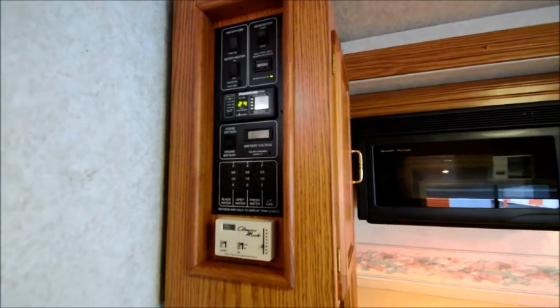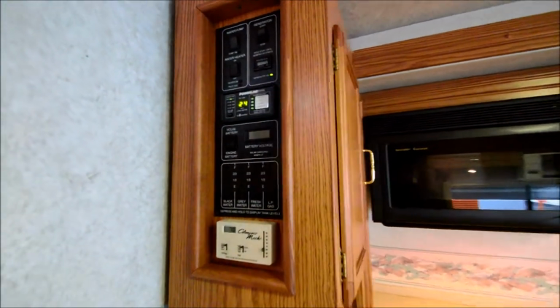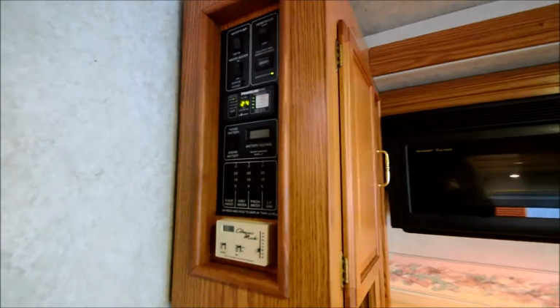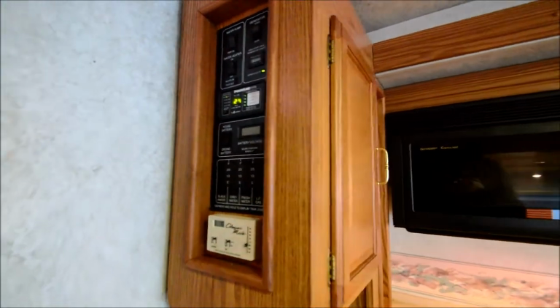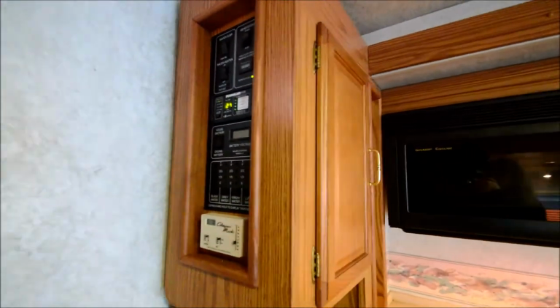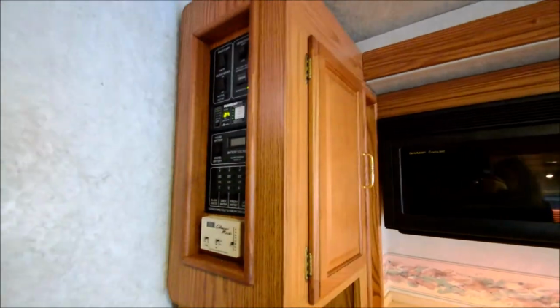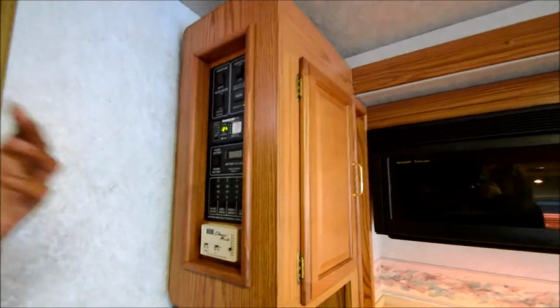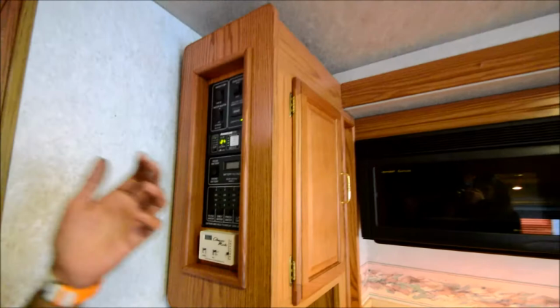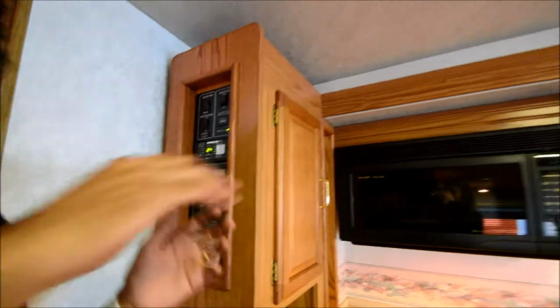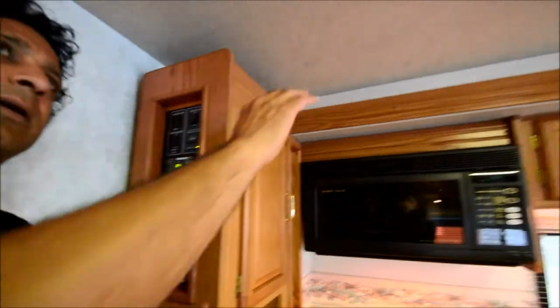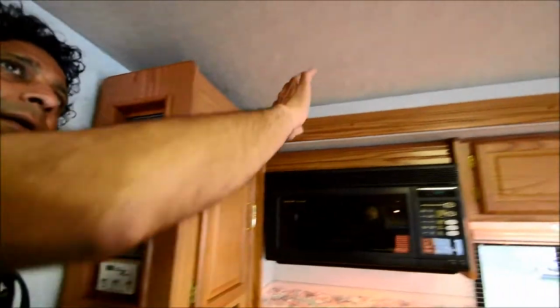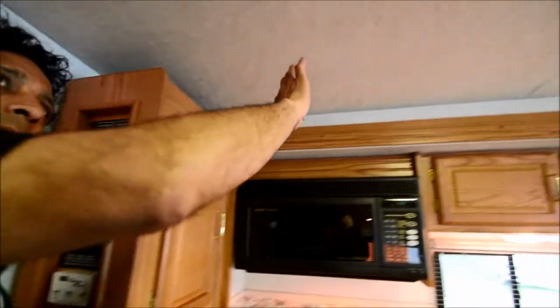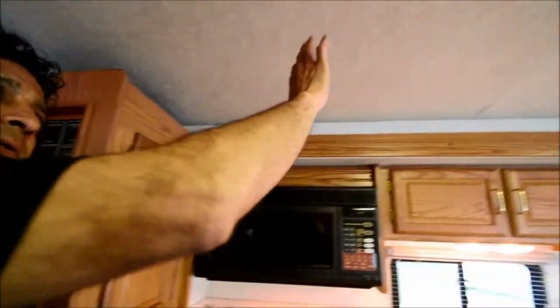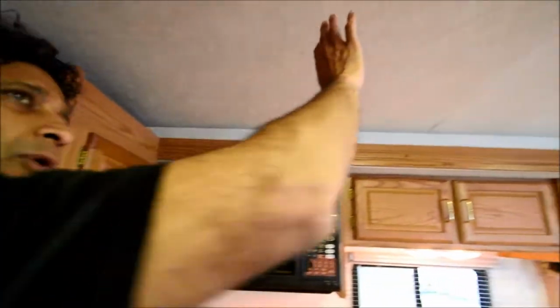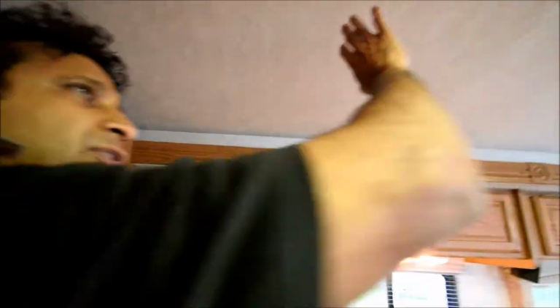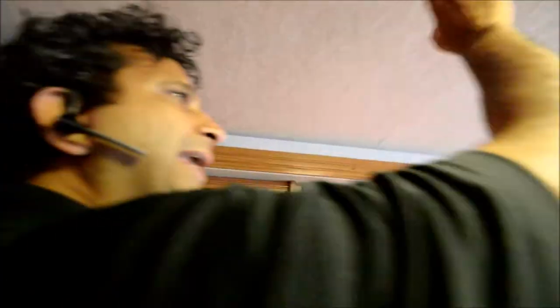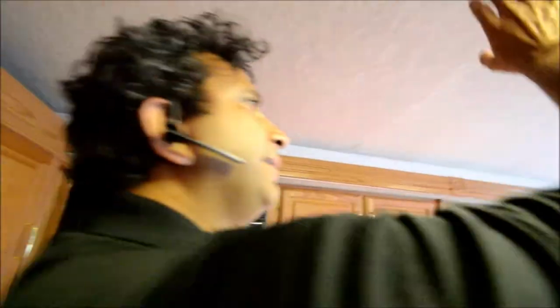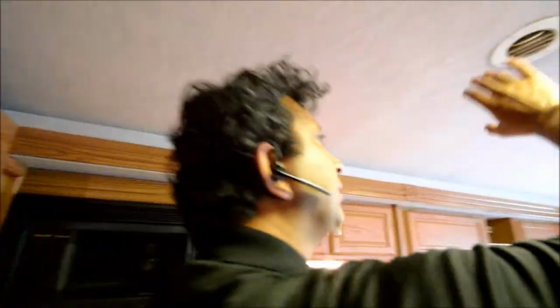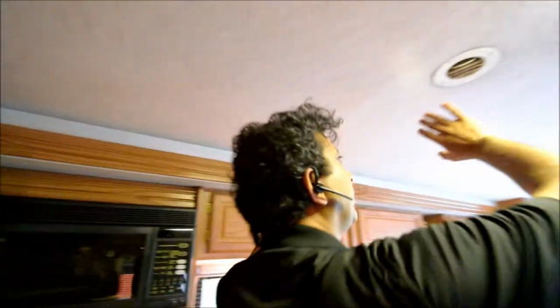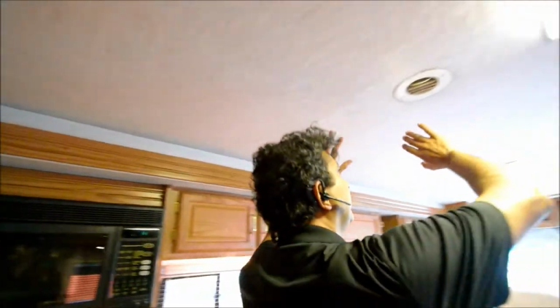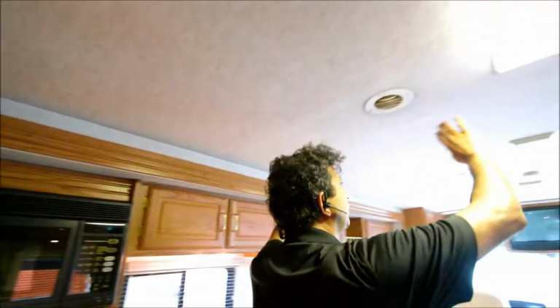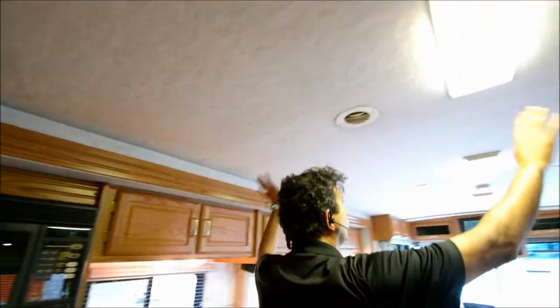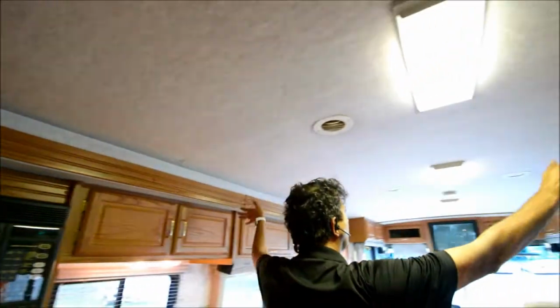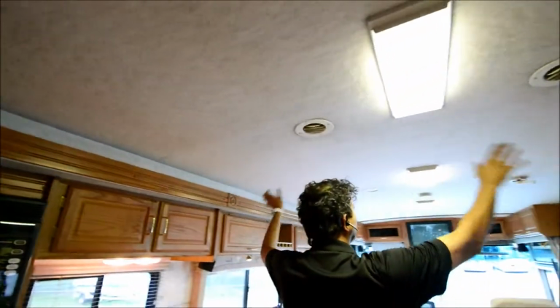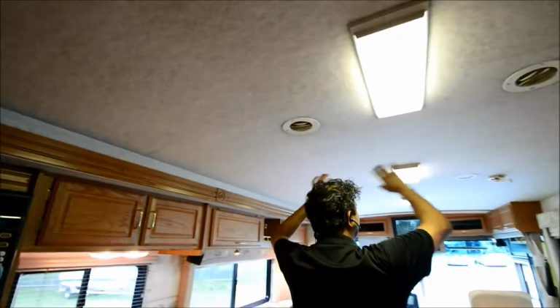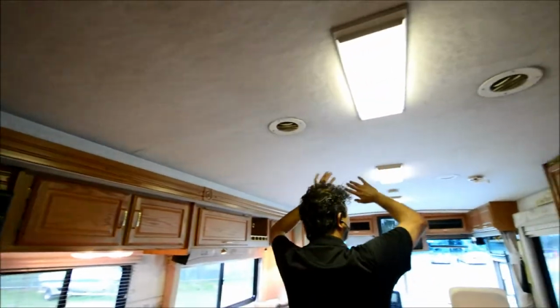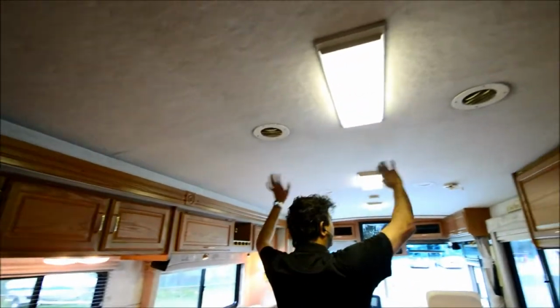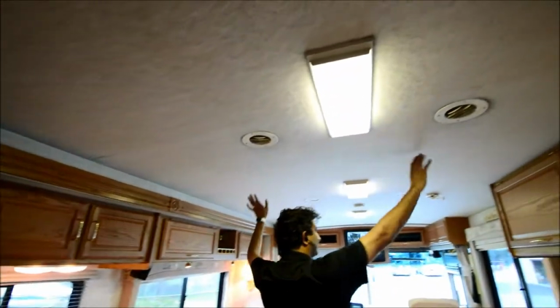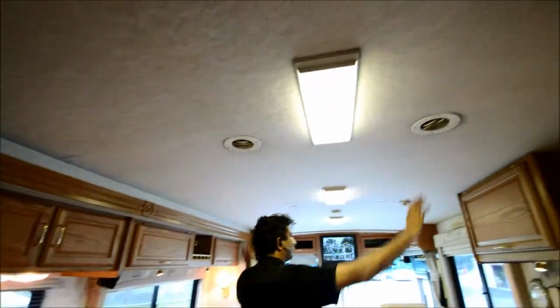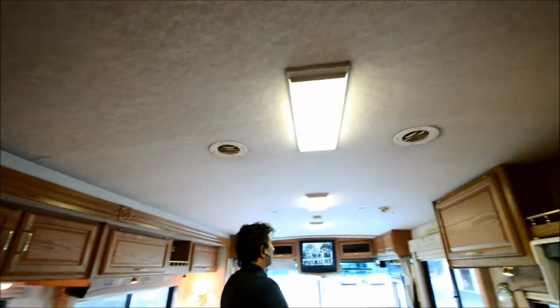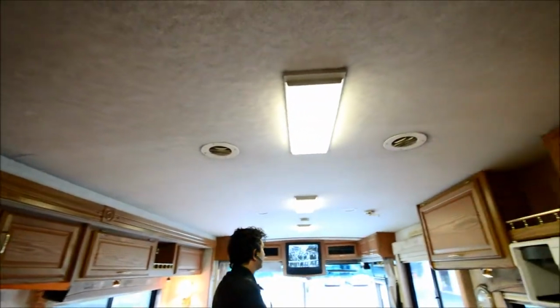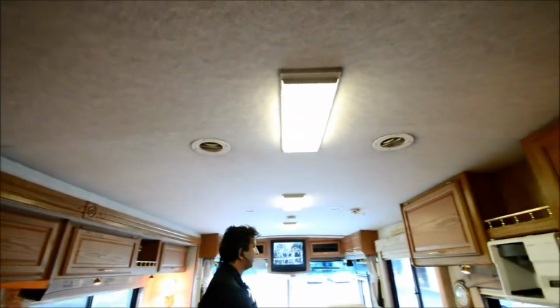Take a look at the ceiling while we're here — no stains, no water leaks, just really good shape.